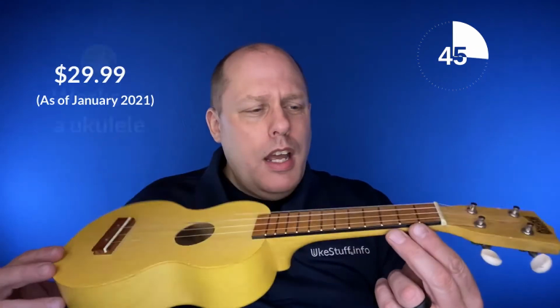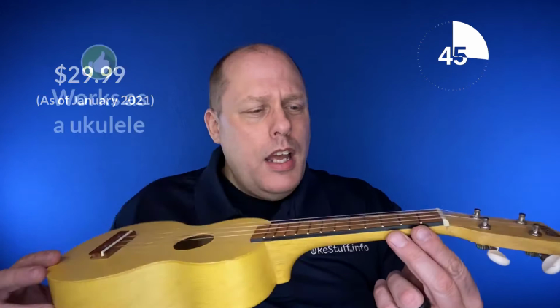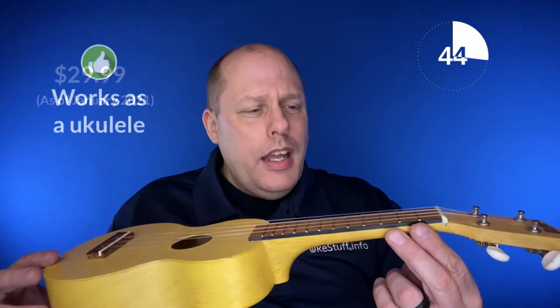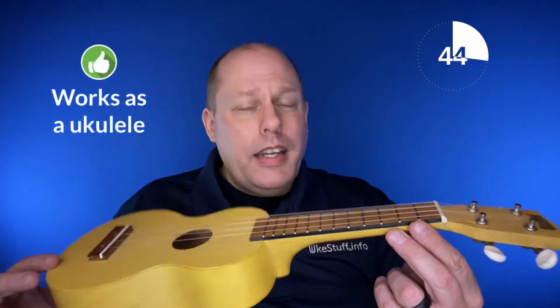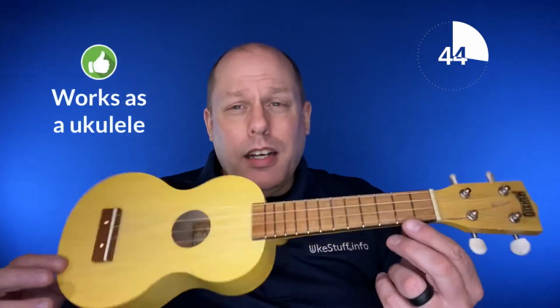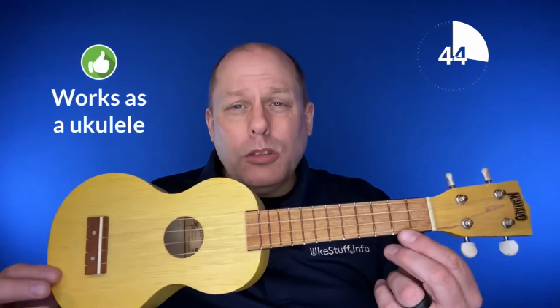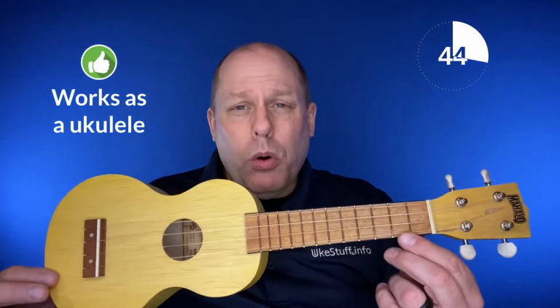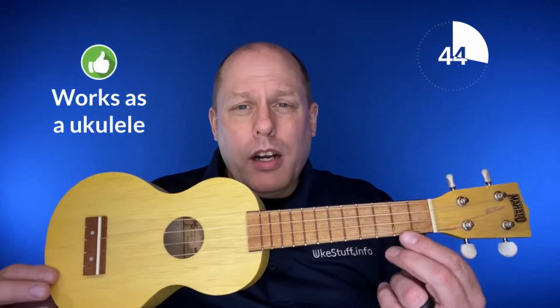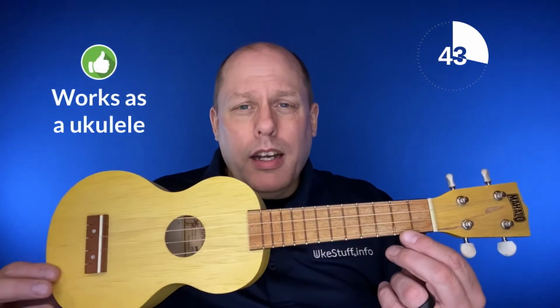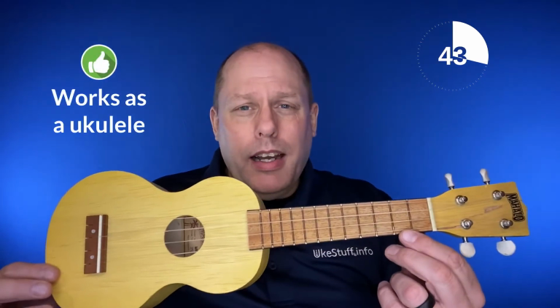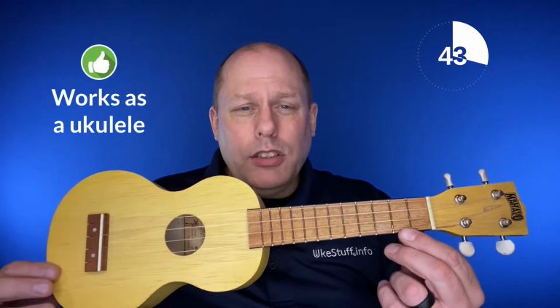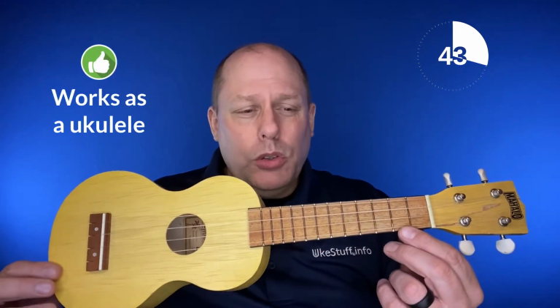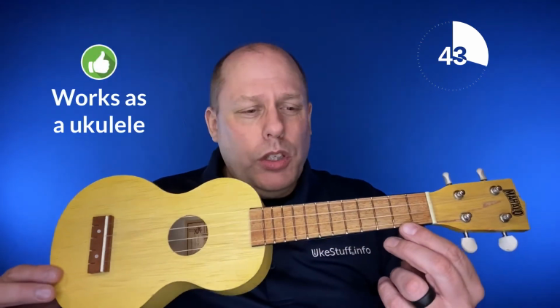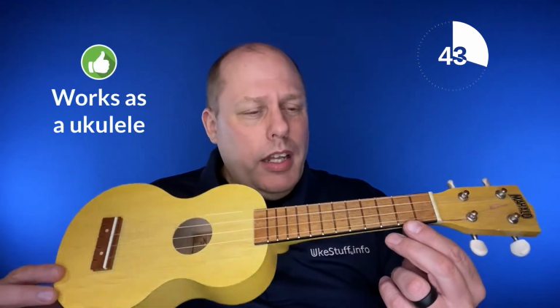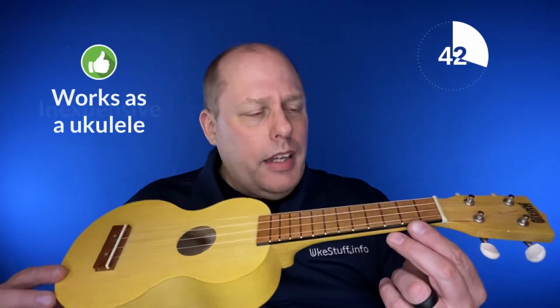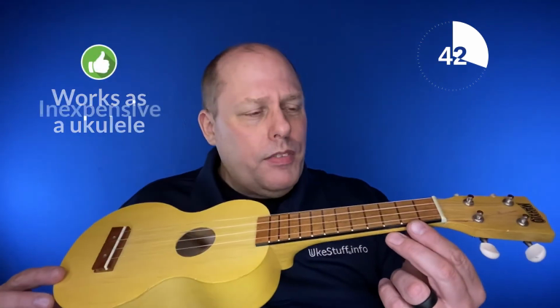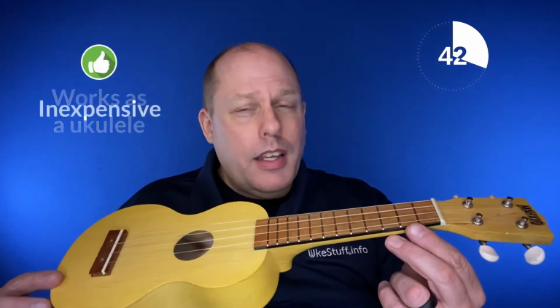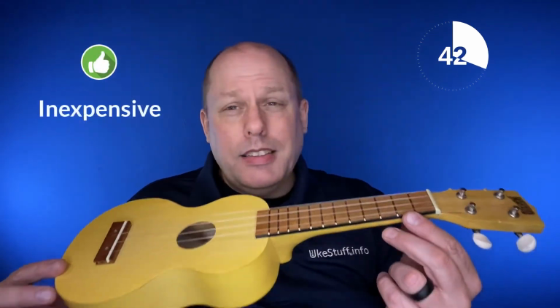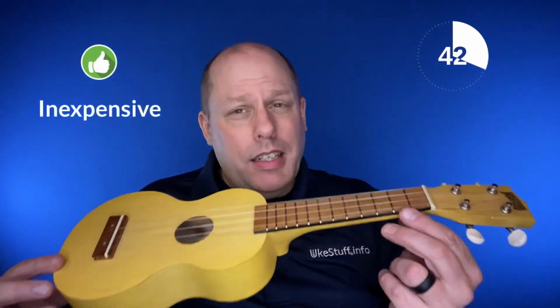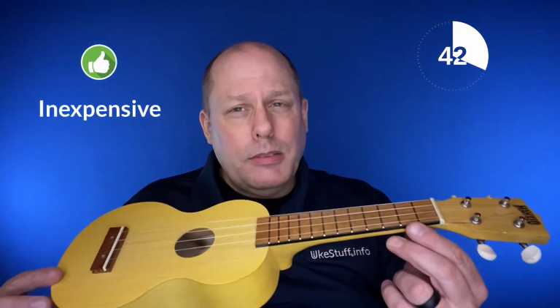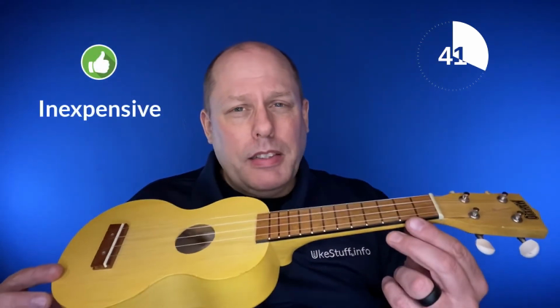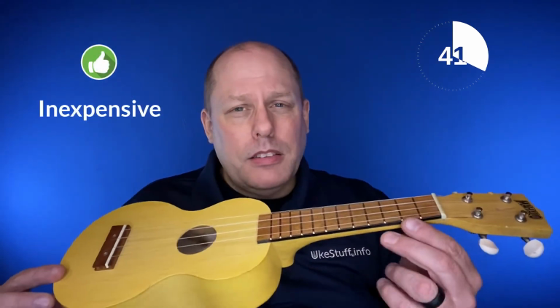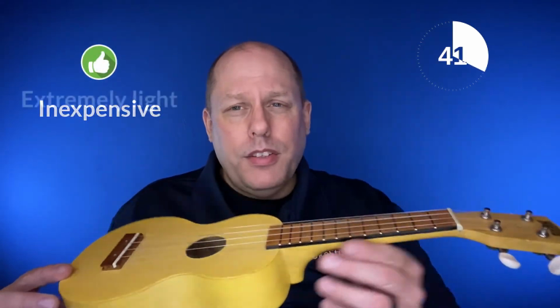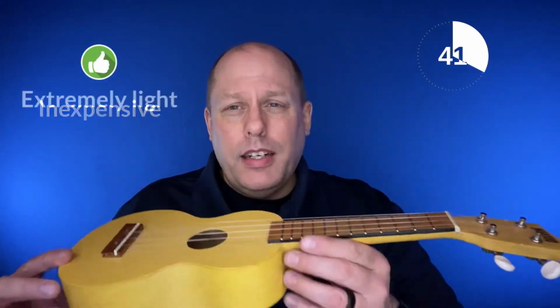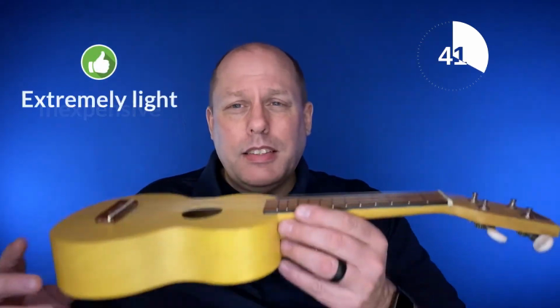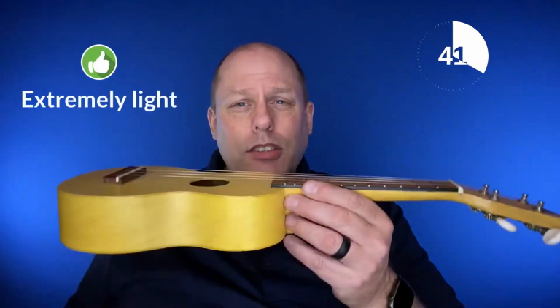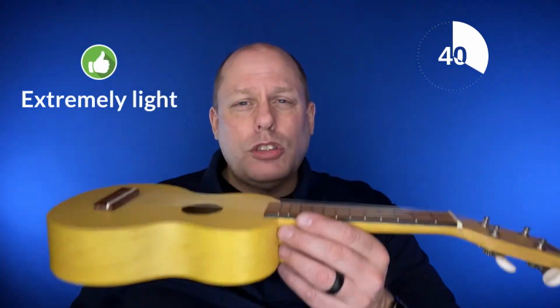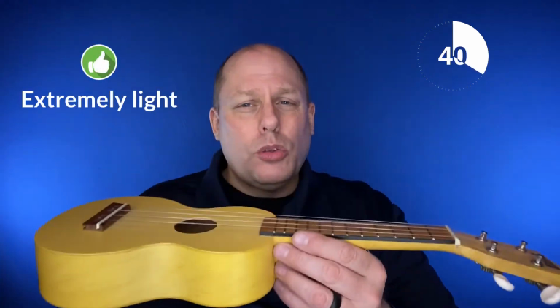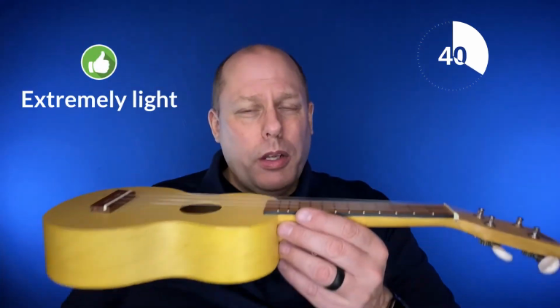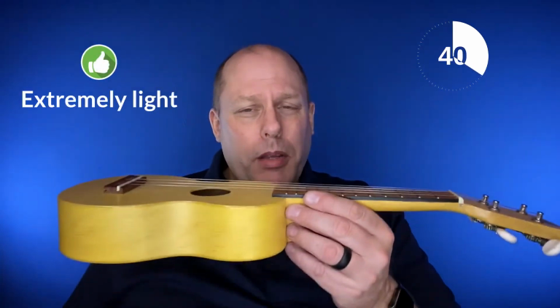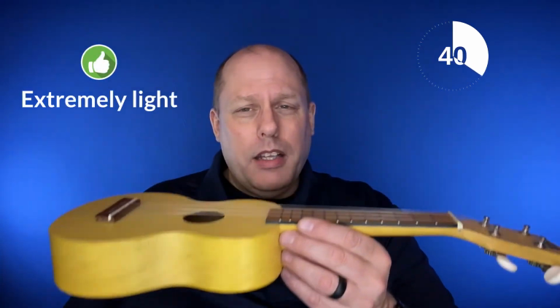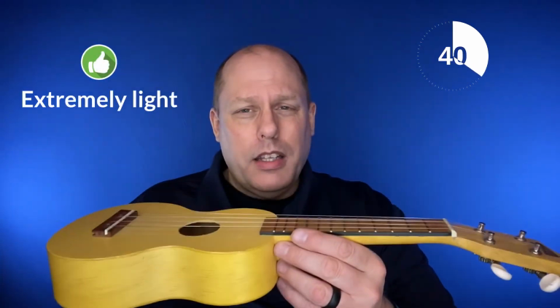It does work as a ukulele. It's inexpensive, and it's extremely light.